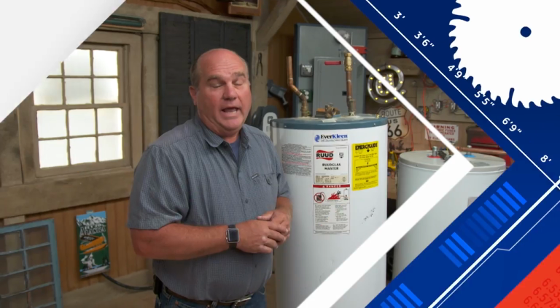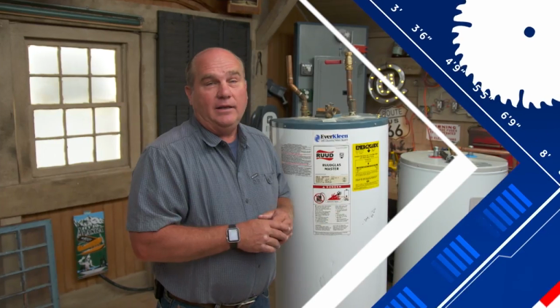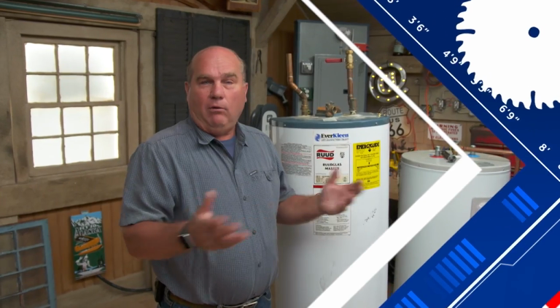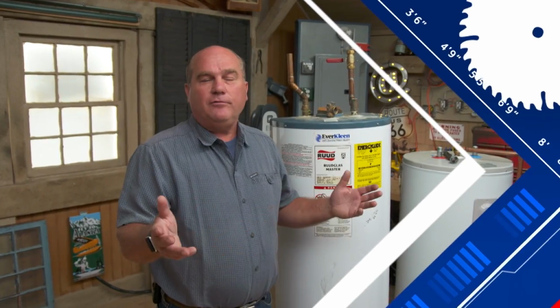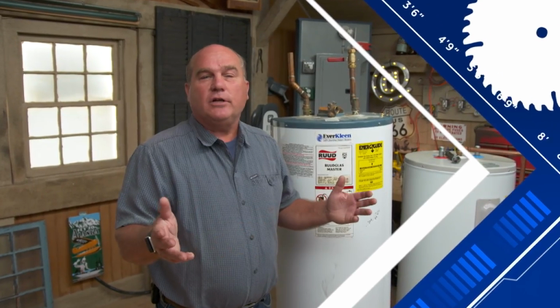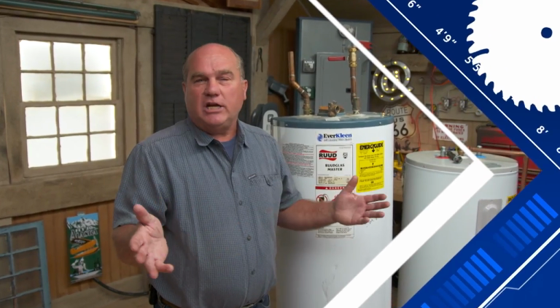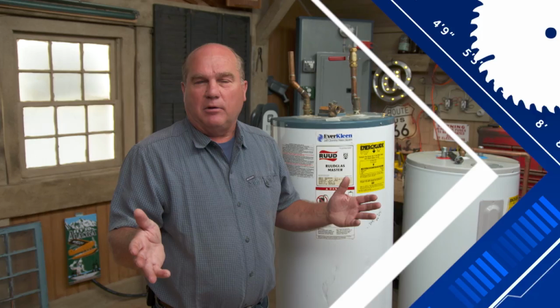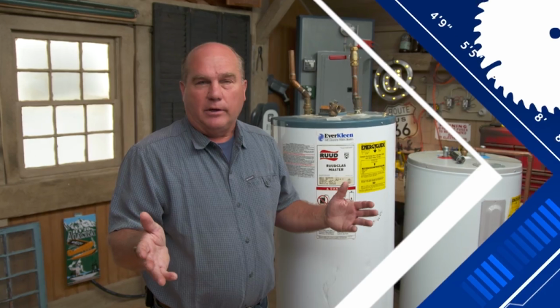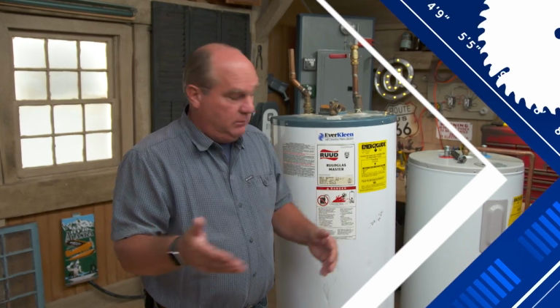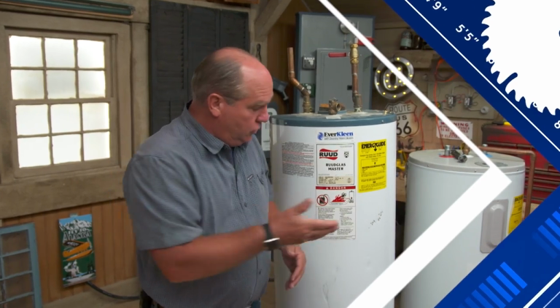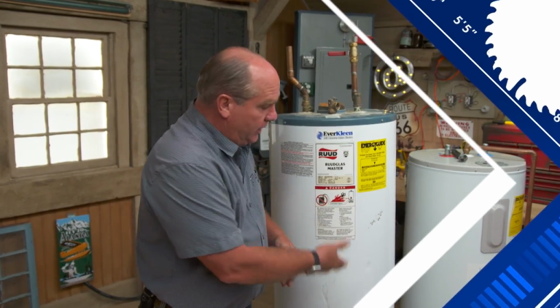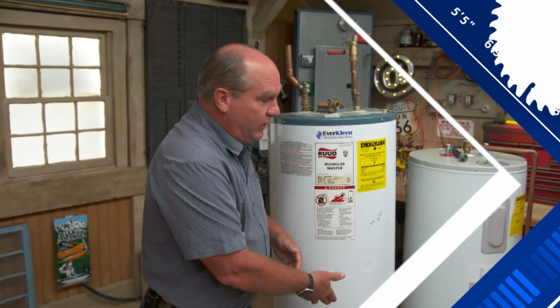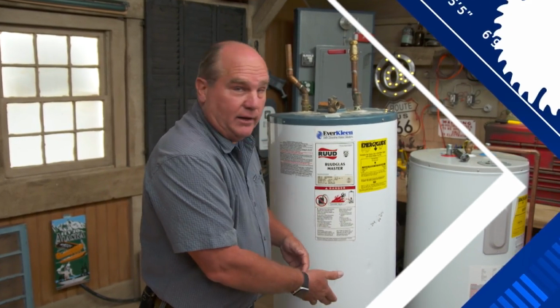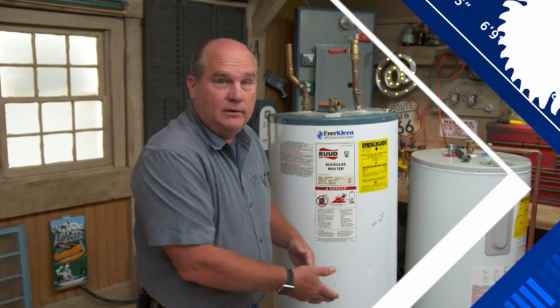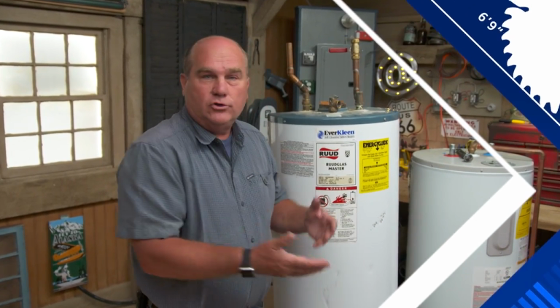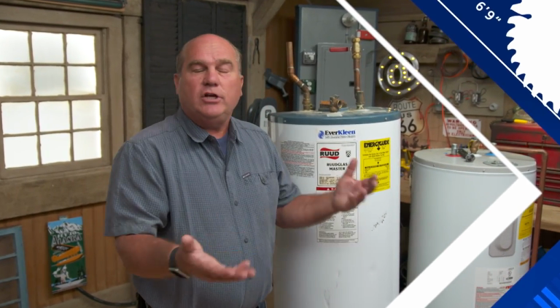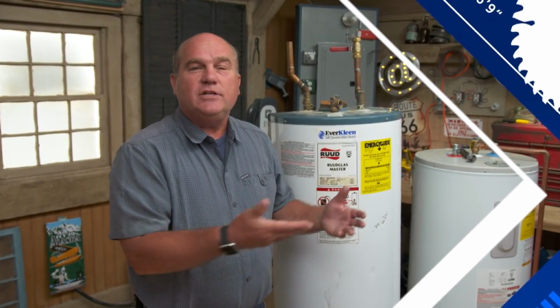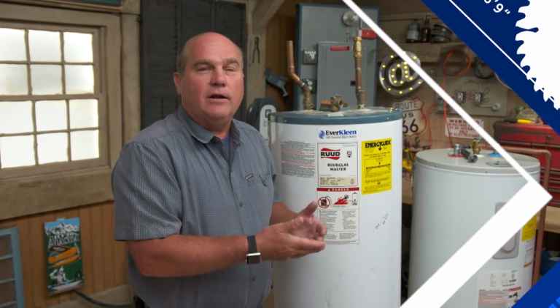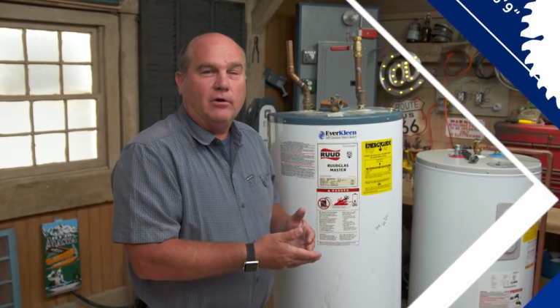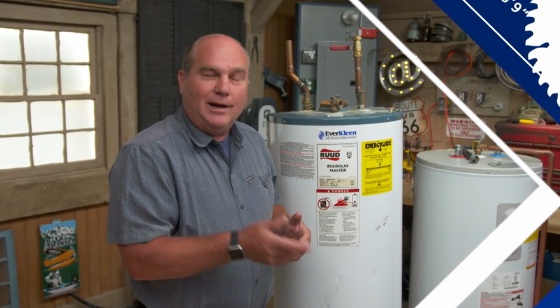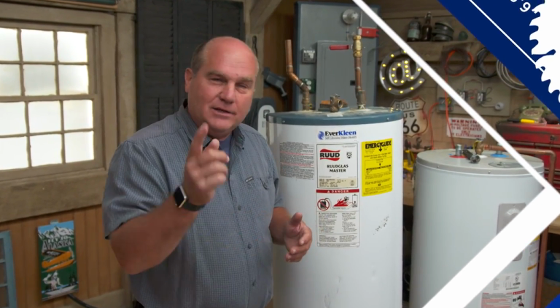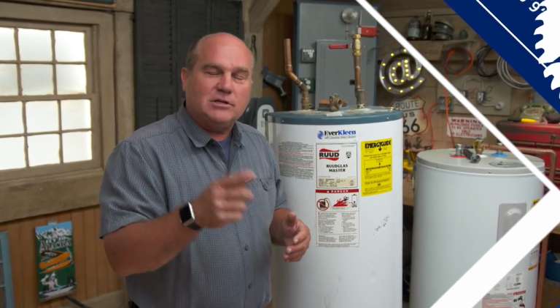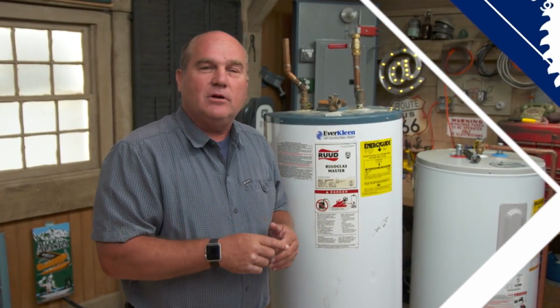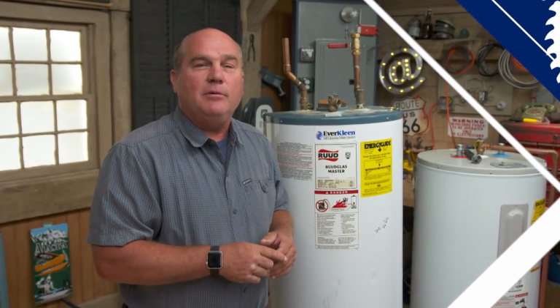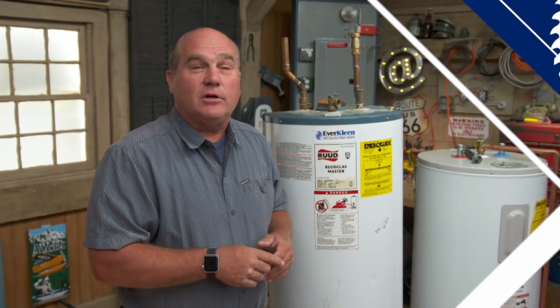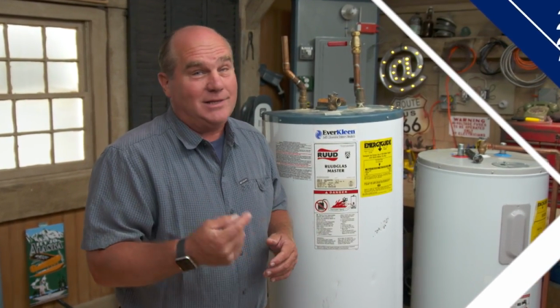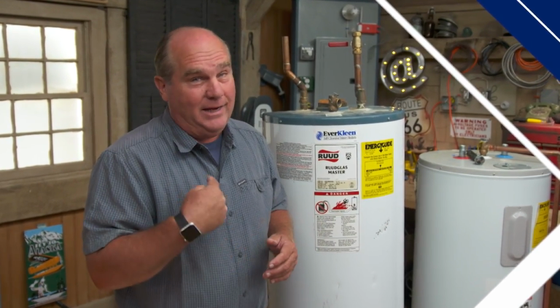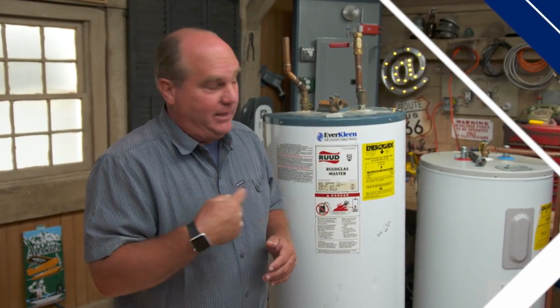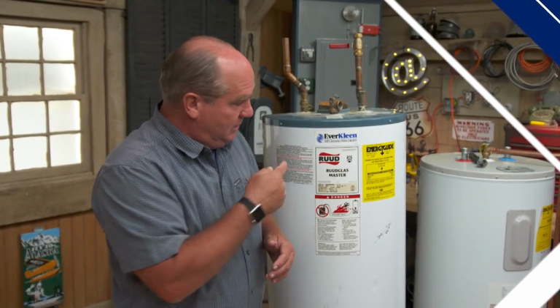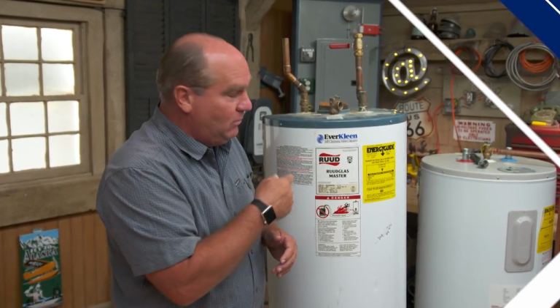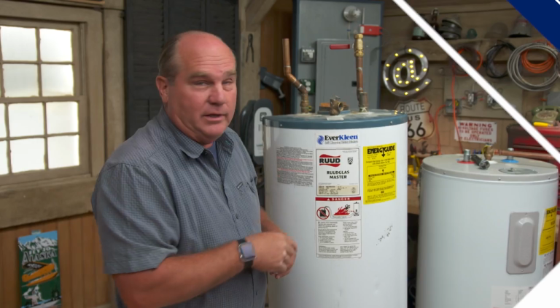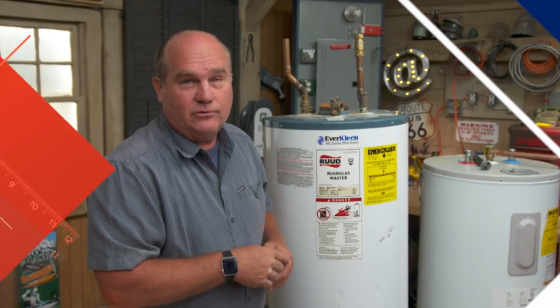How often should you change your water heater? Should you drain it? Should you change the anode rod? We'll answer some of the common questions about water heaters.